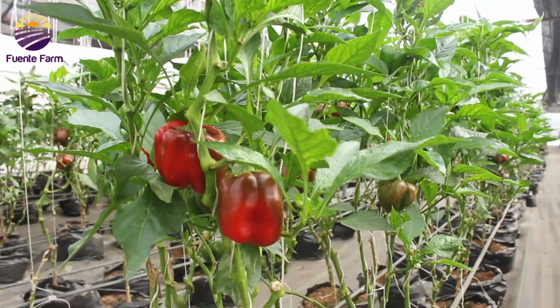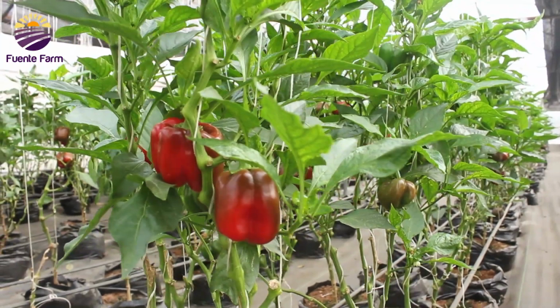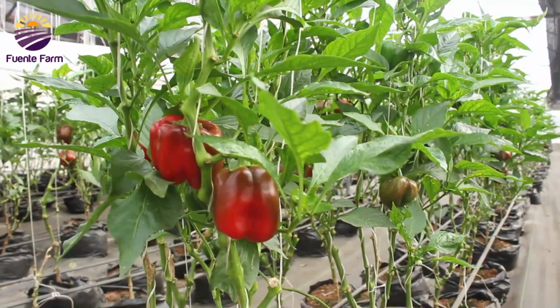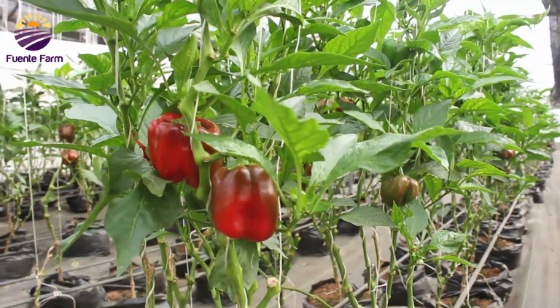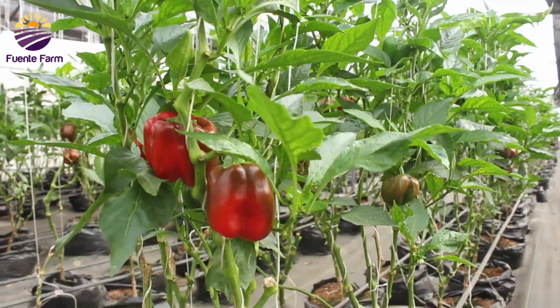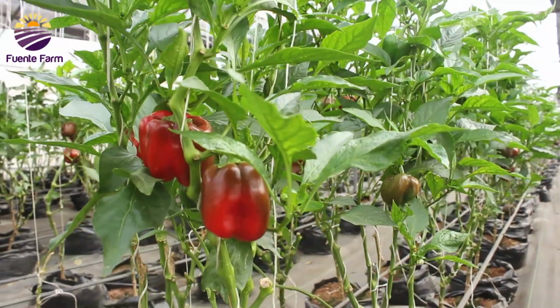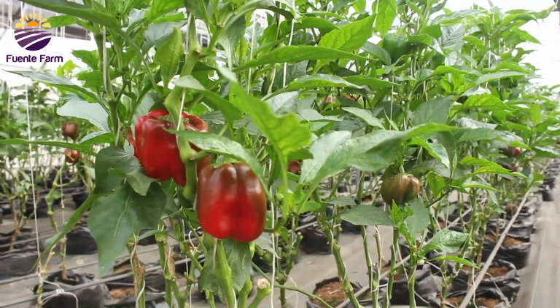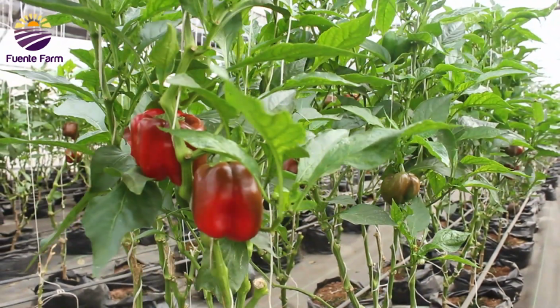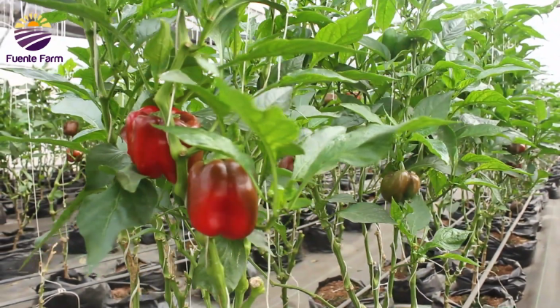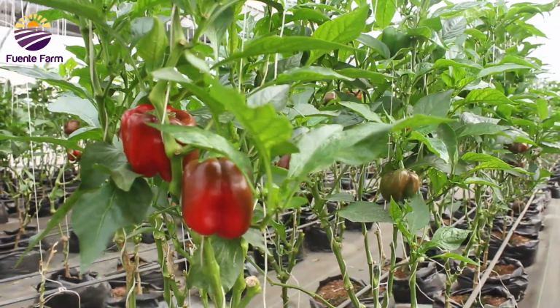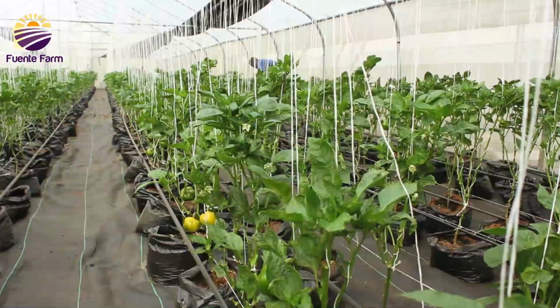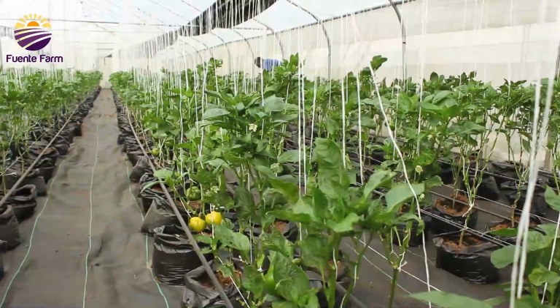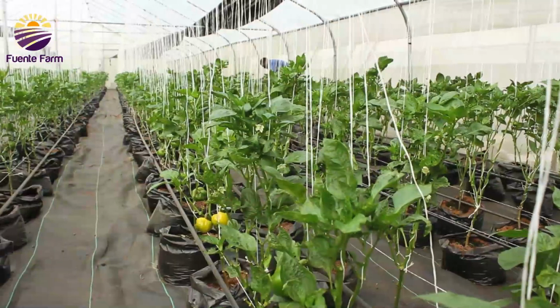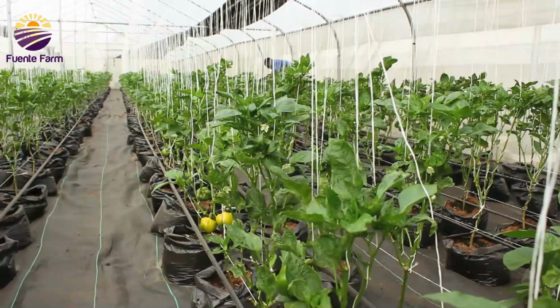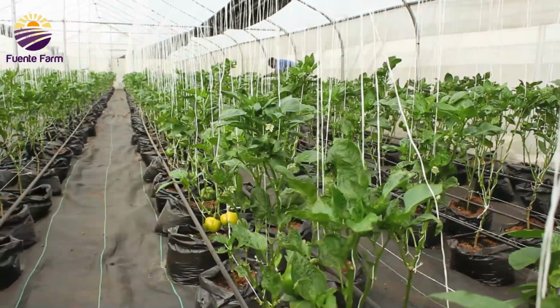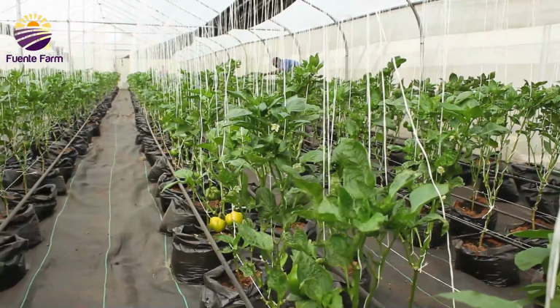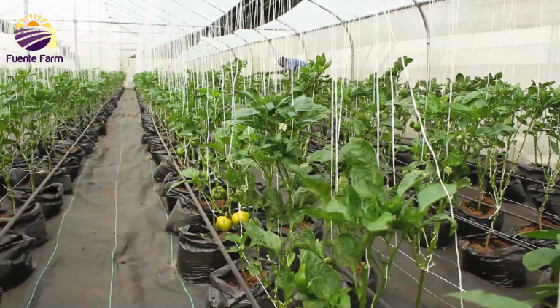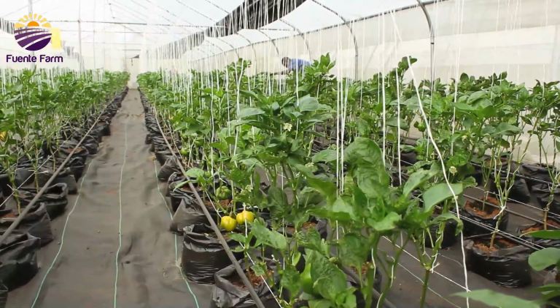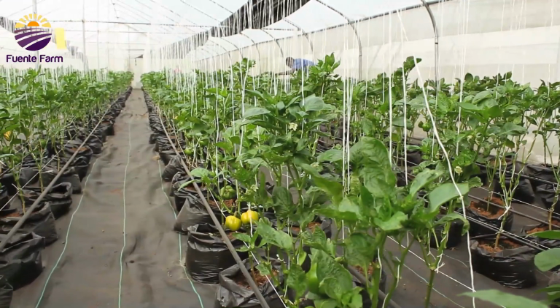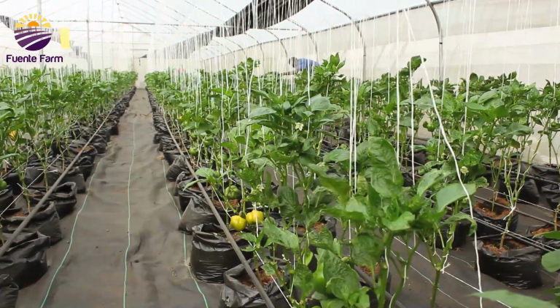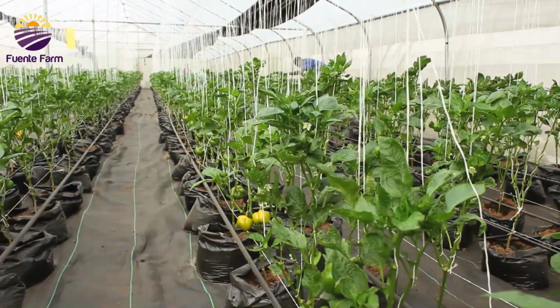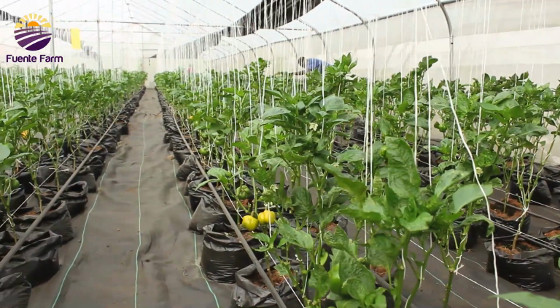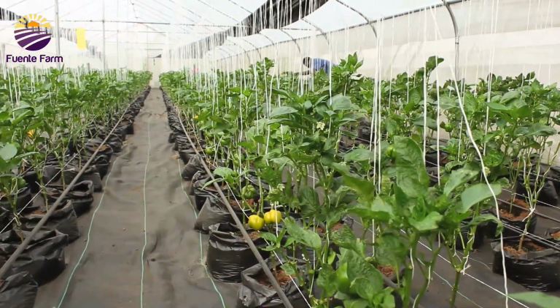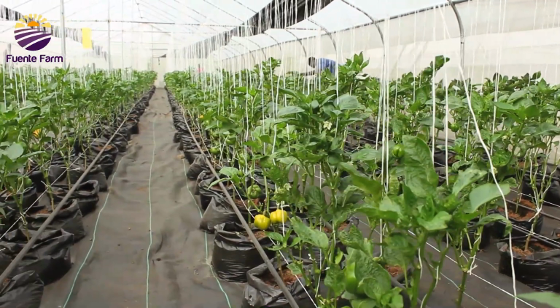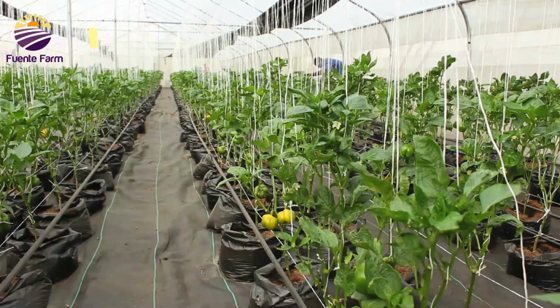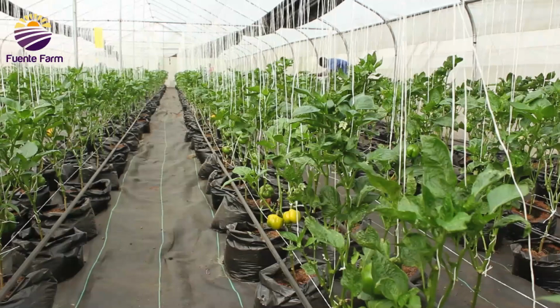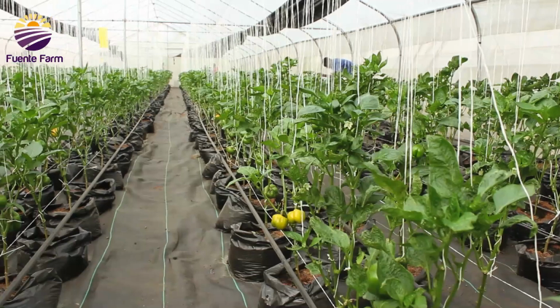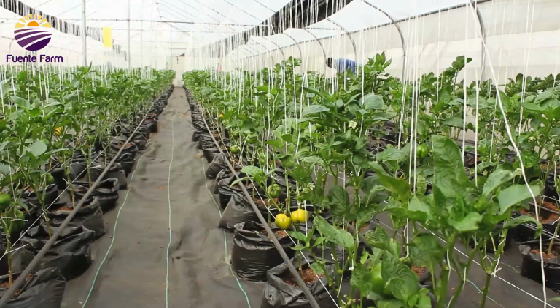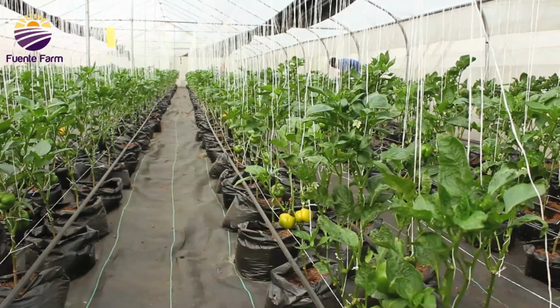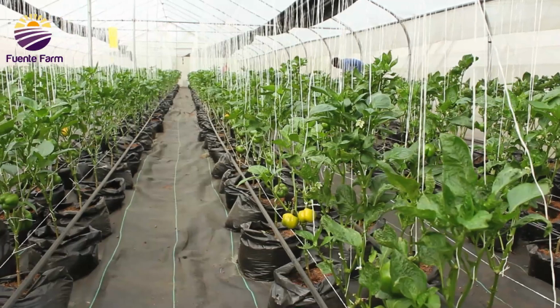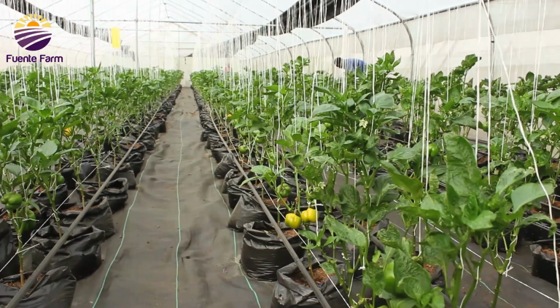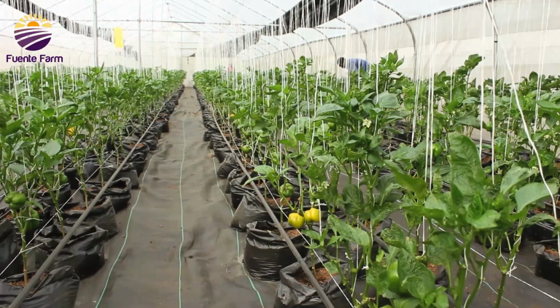As I walked through the farm, I marveled at the efficiency of the hydroponic system.